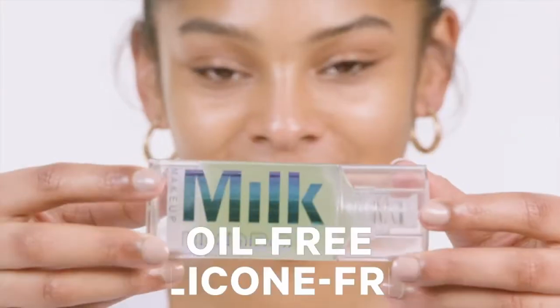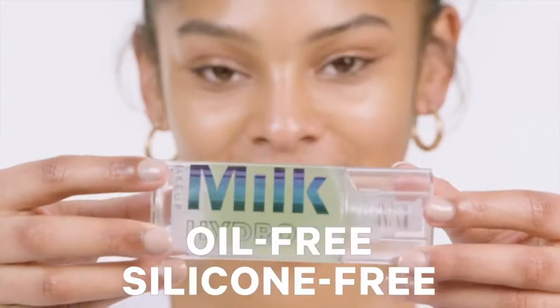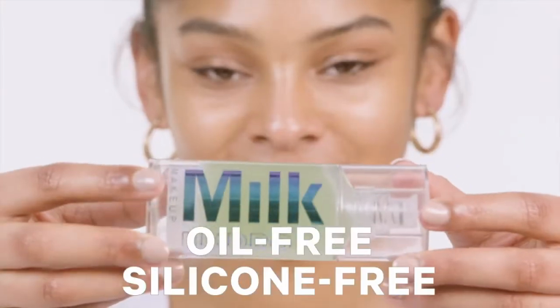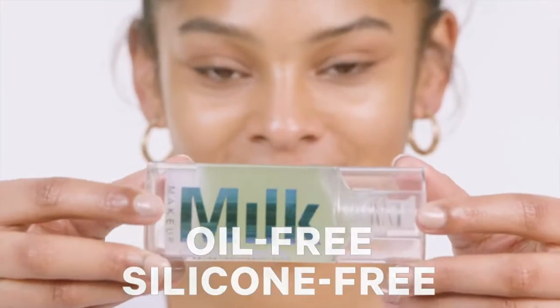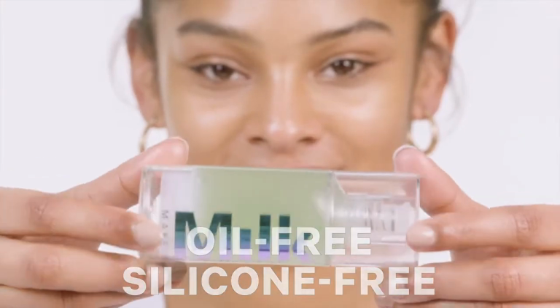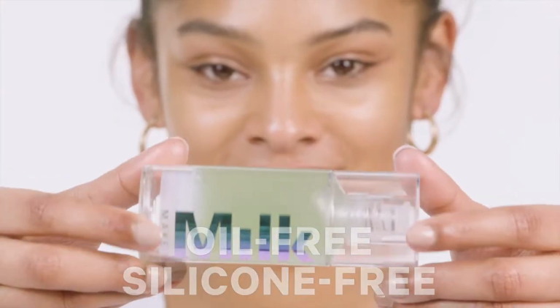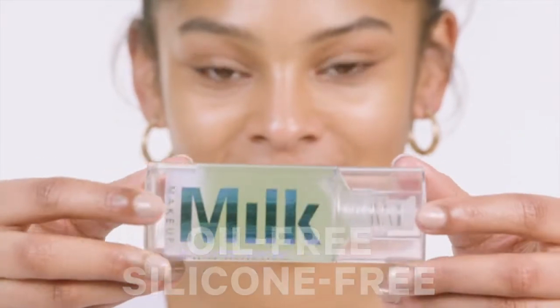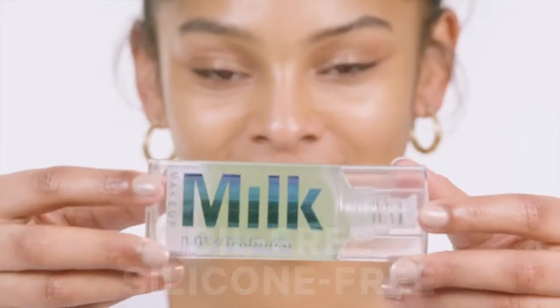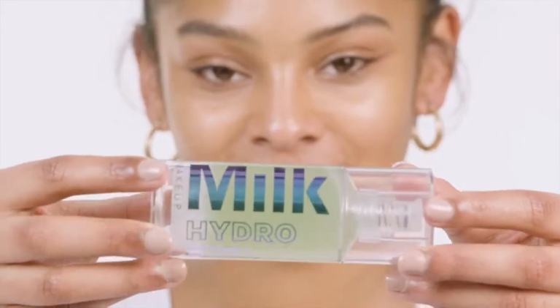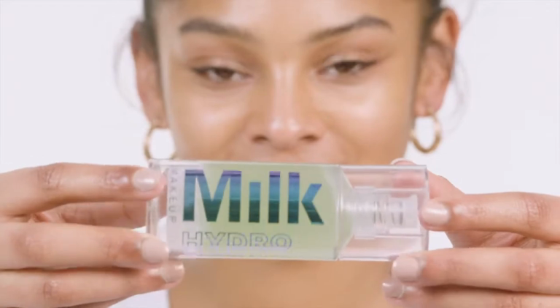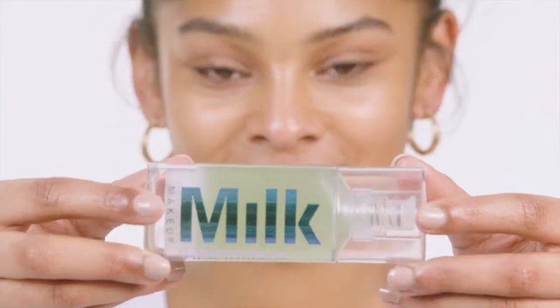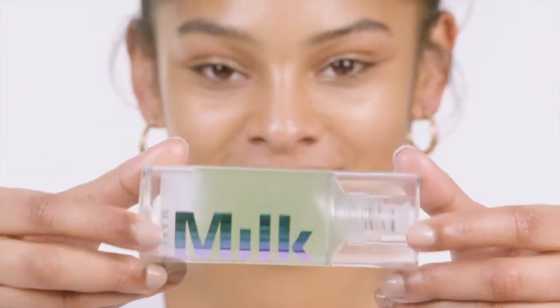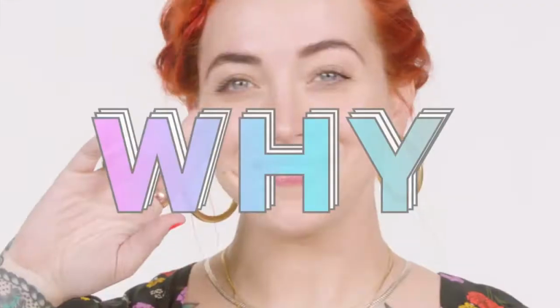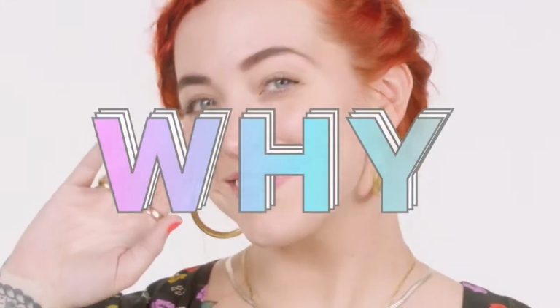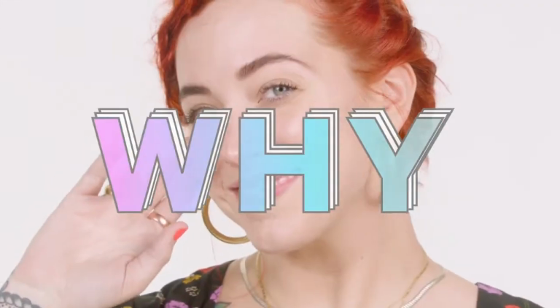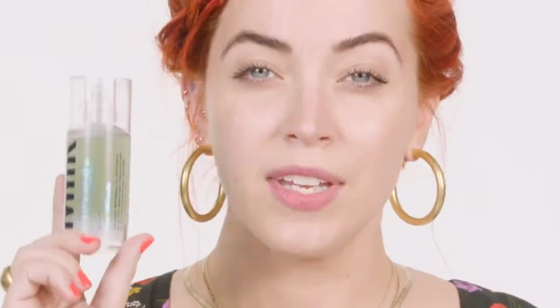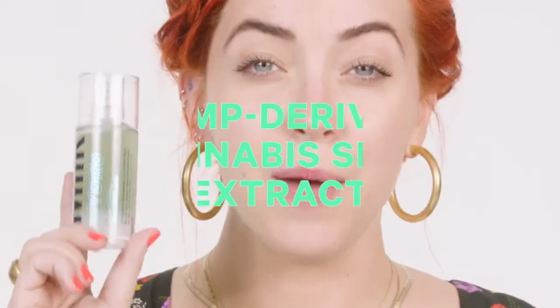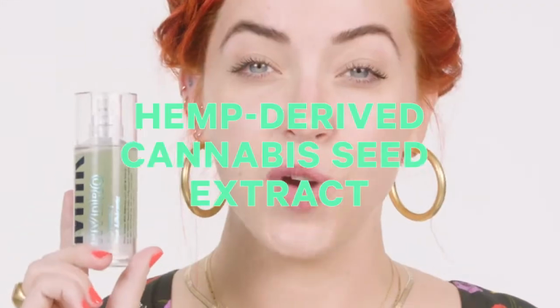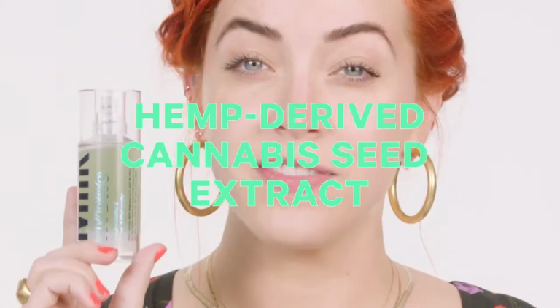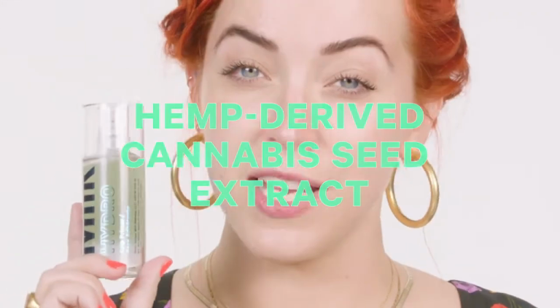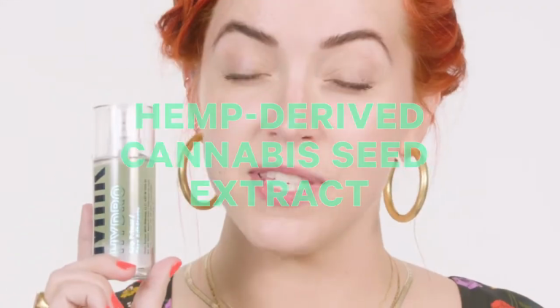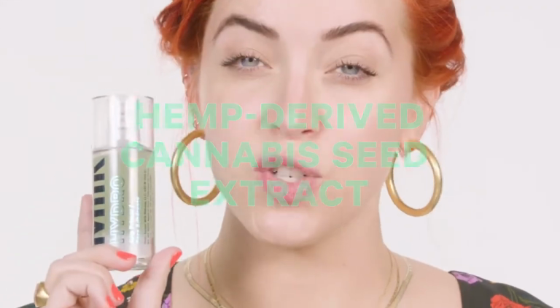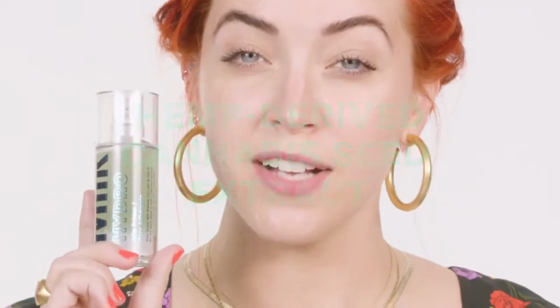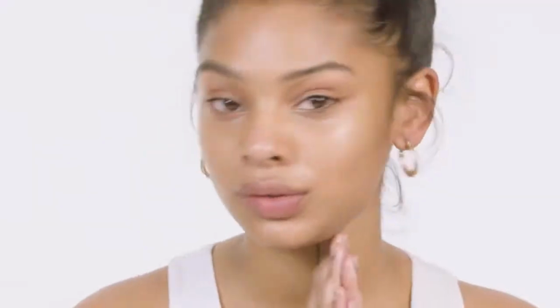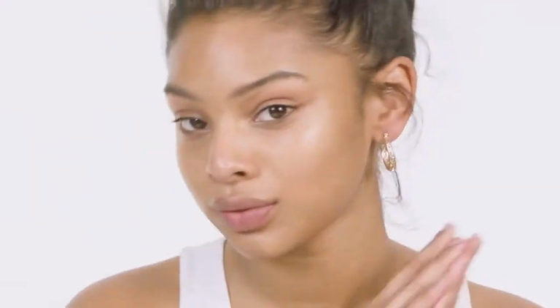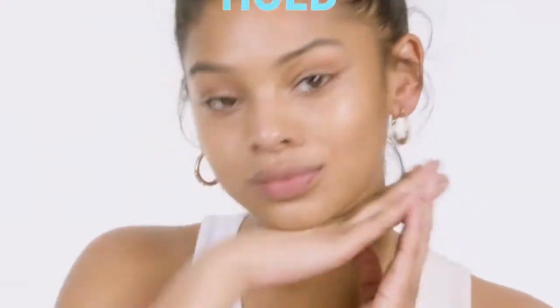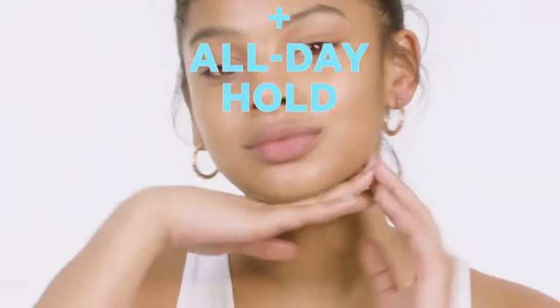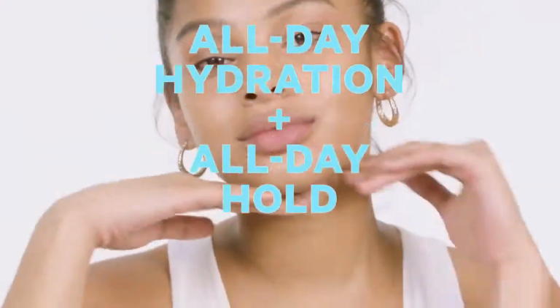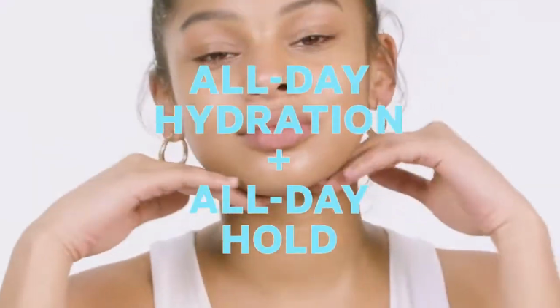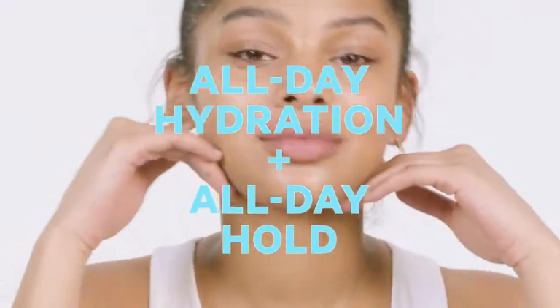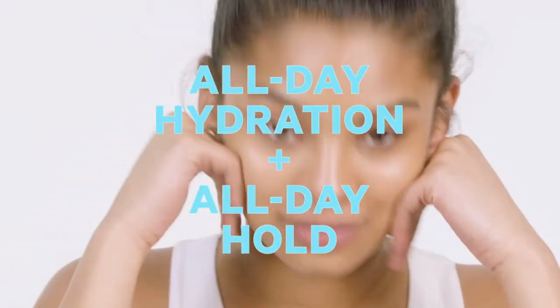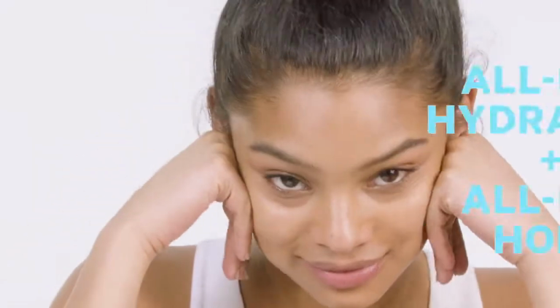An oil-free, silicone-free hydrating primer. Hemp-derived cannabis extract activates all-day hydration and hold.